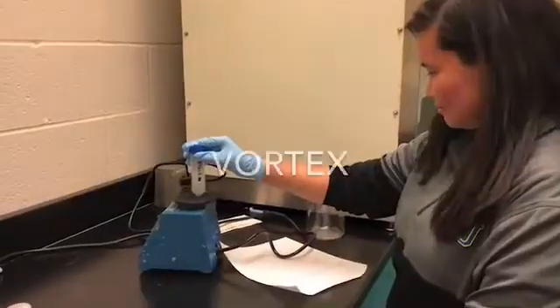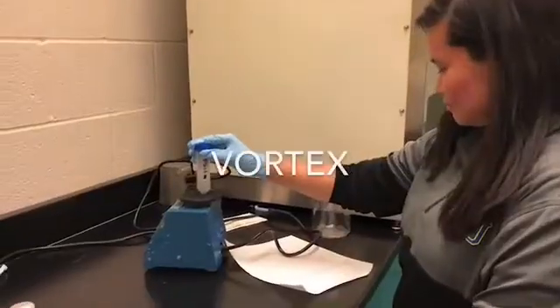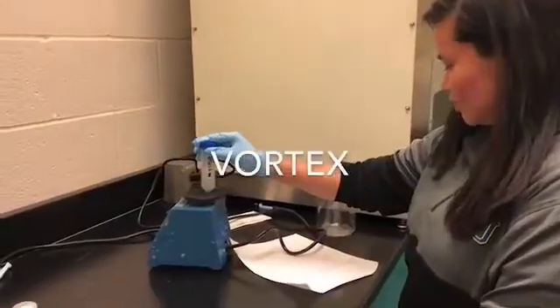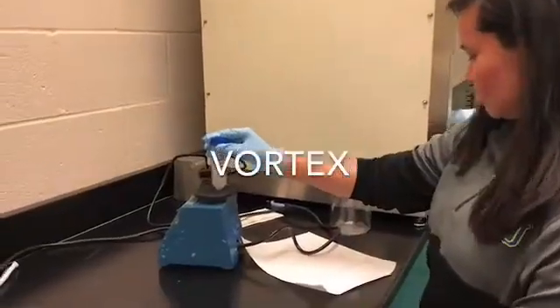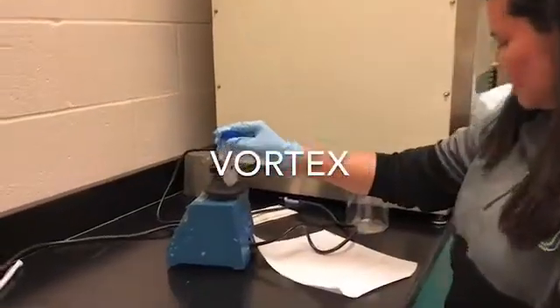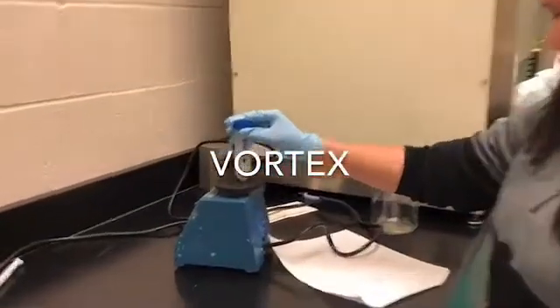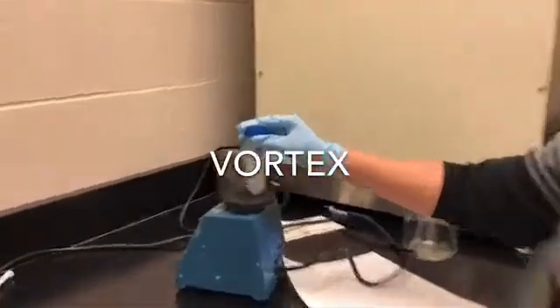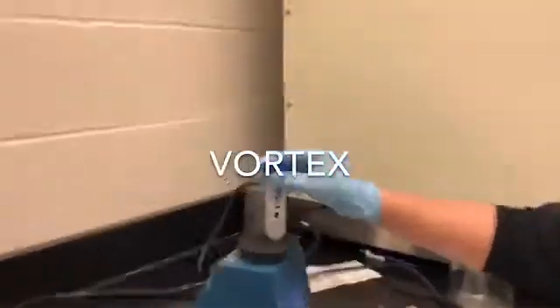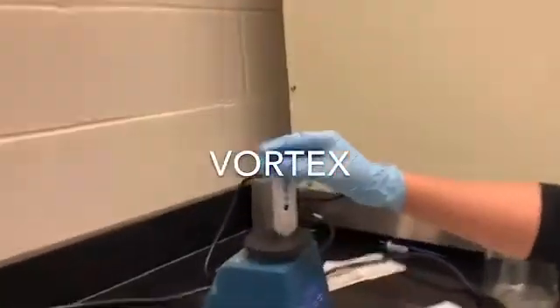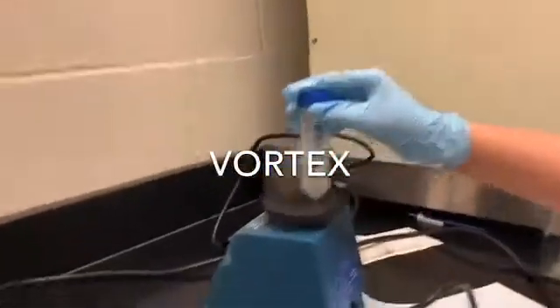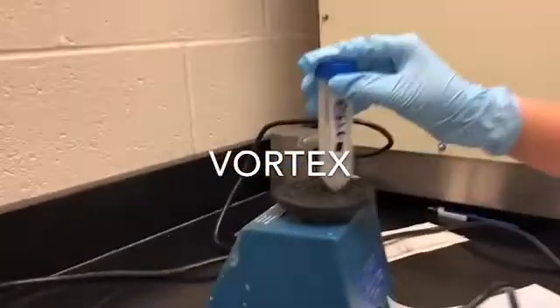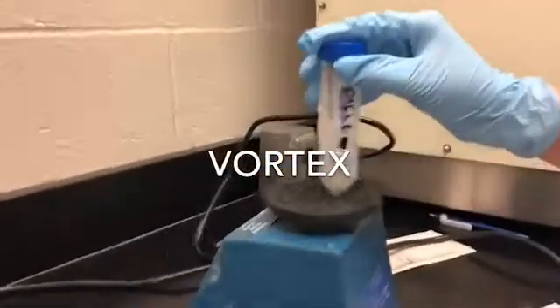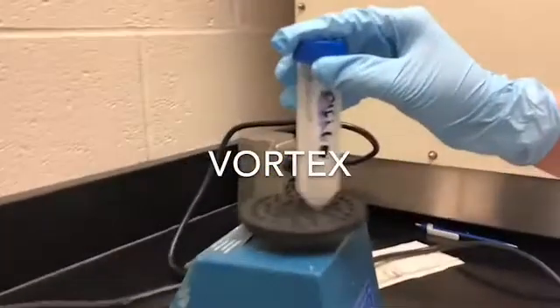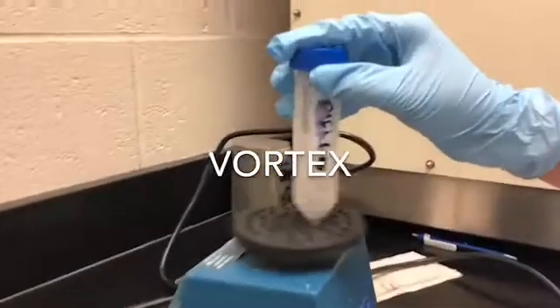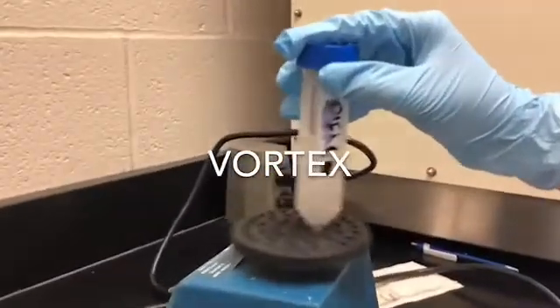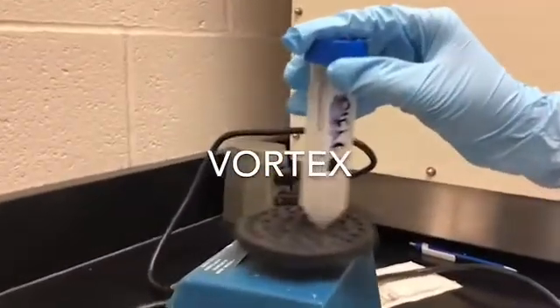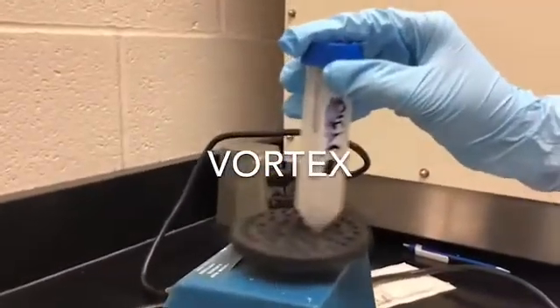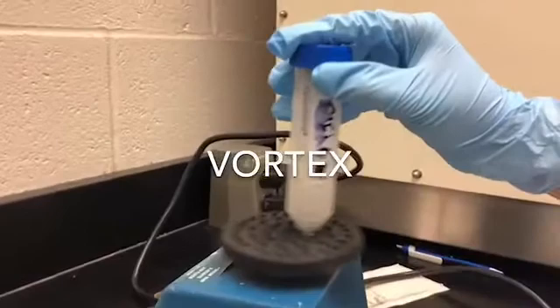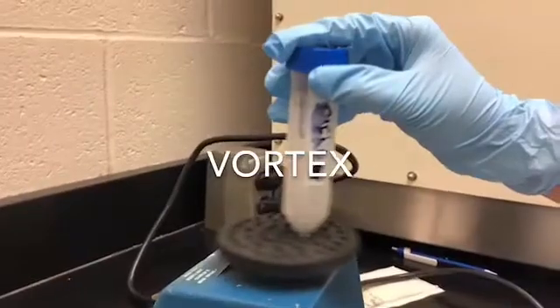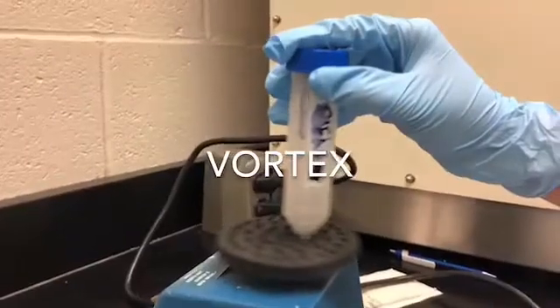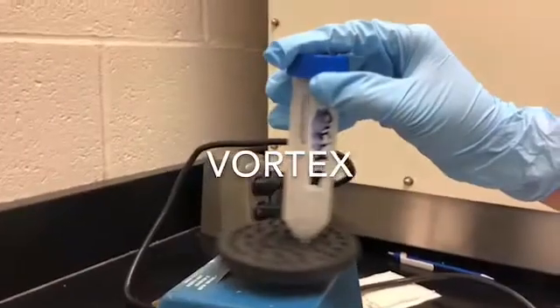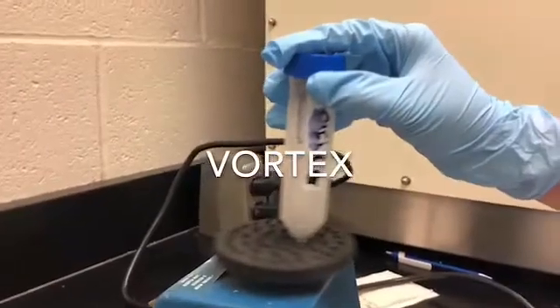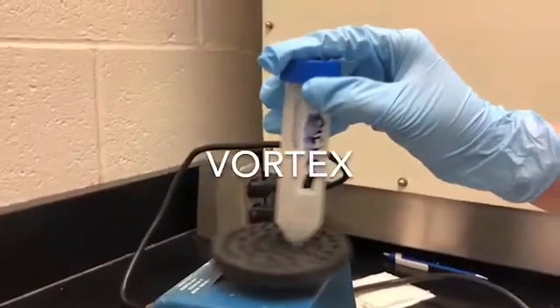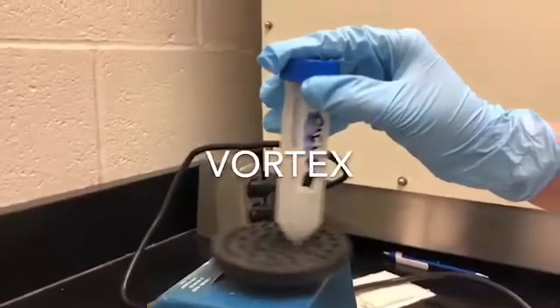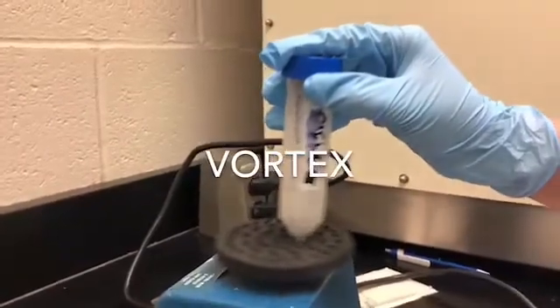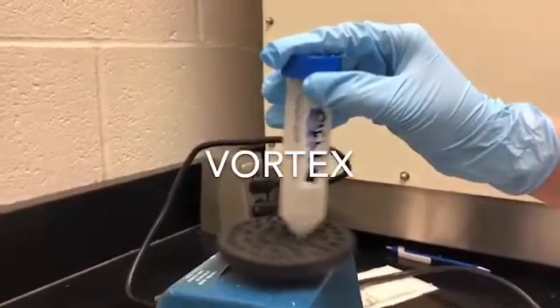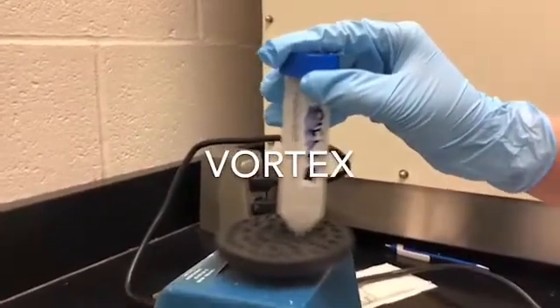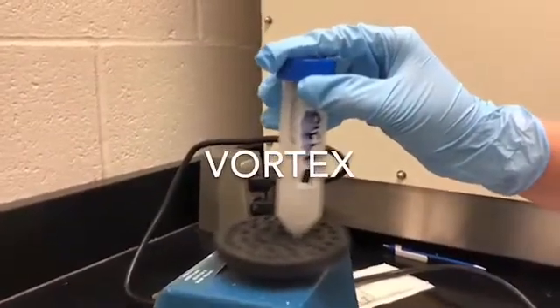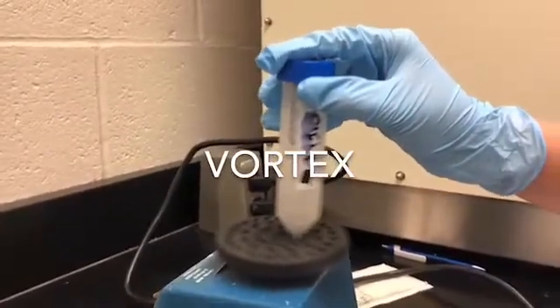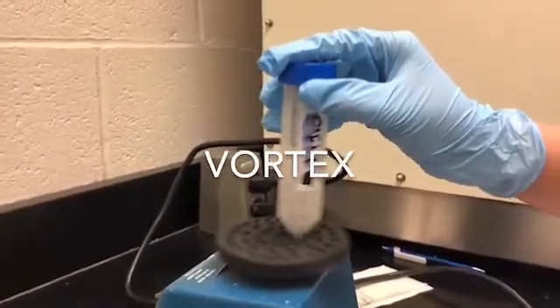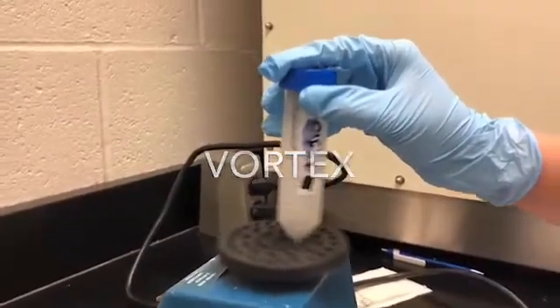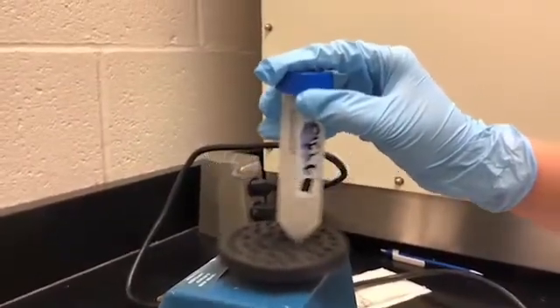Next, we vortex the solution to dissolve the acid. We learned you have to be patient during this process.